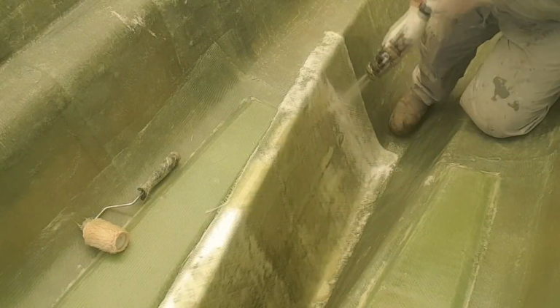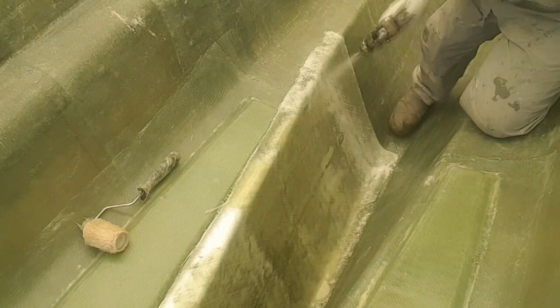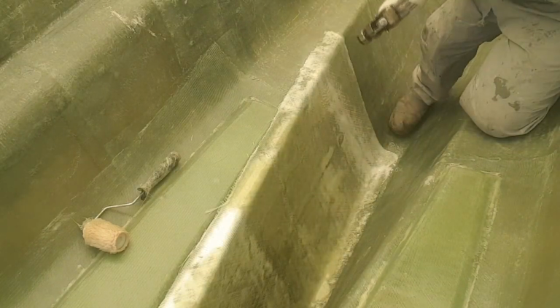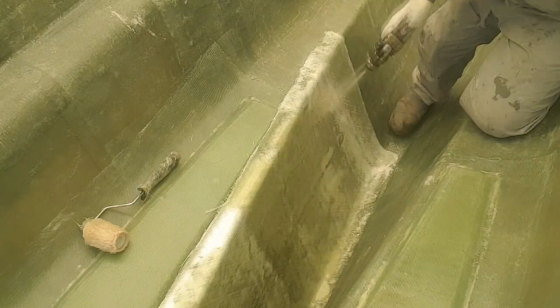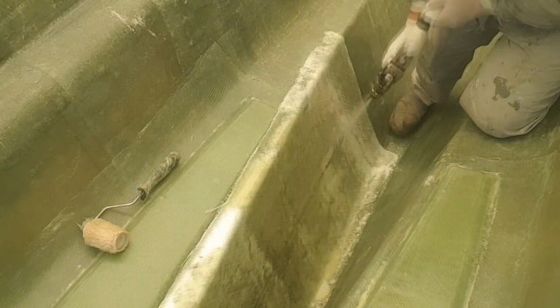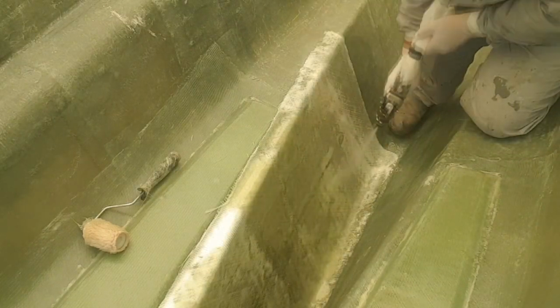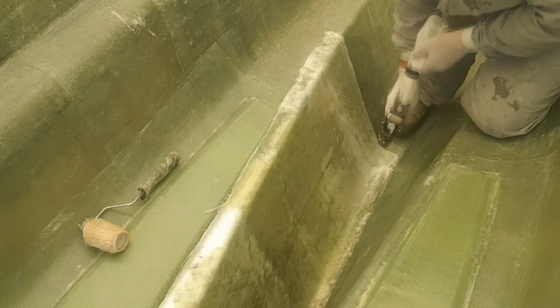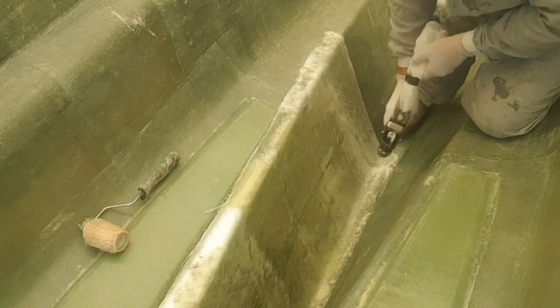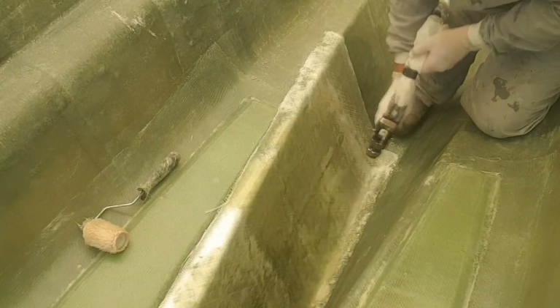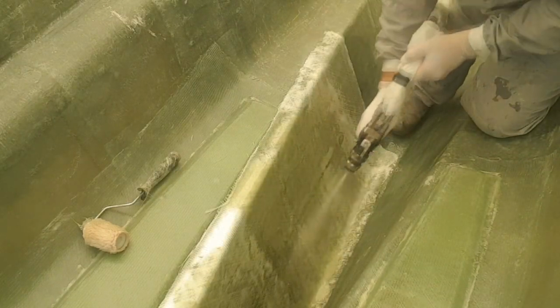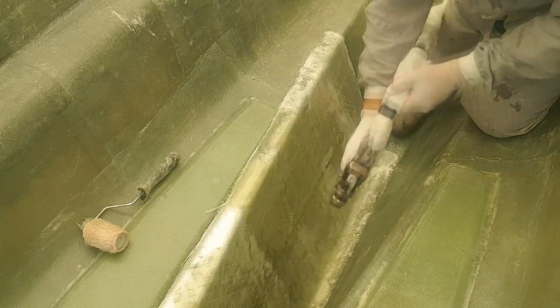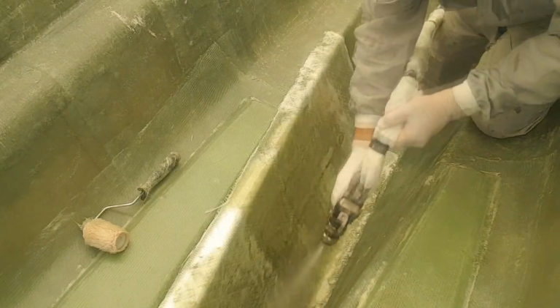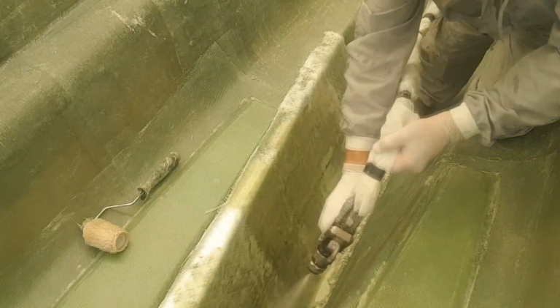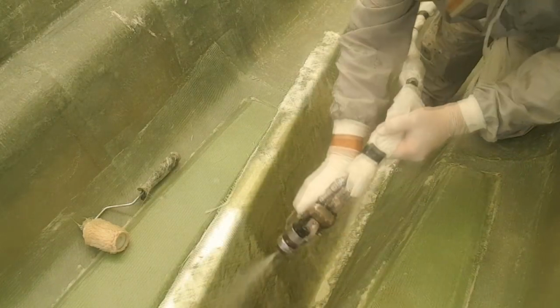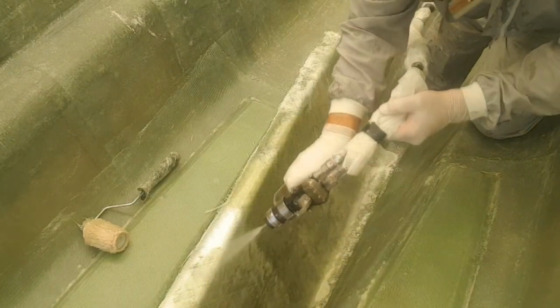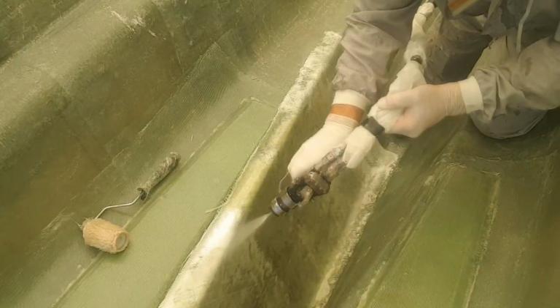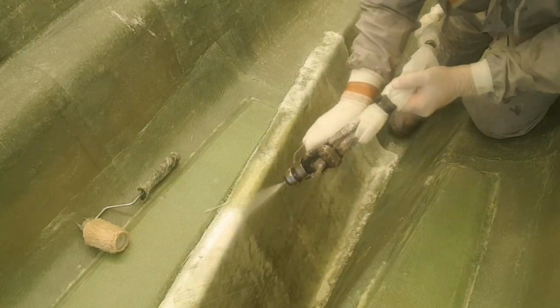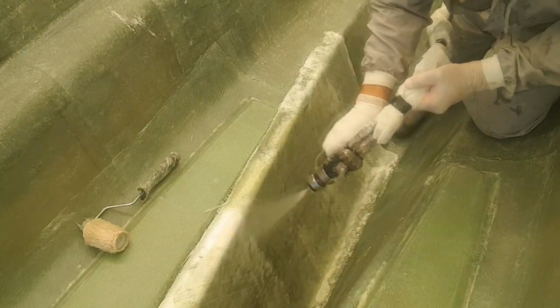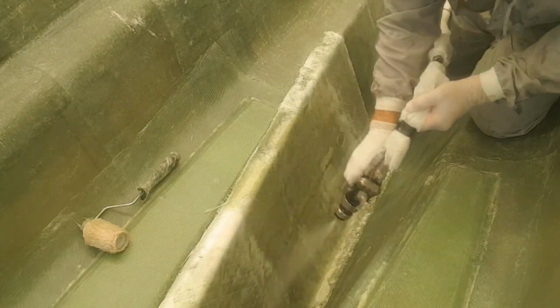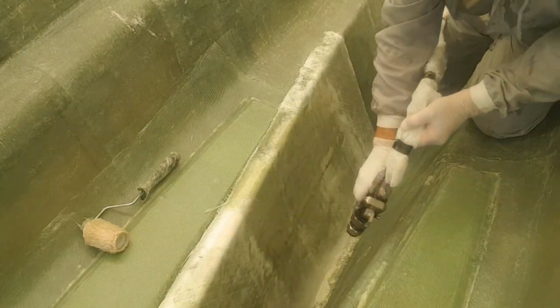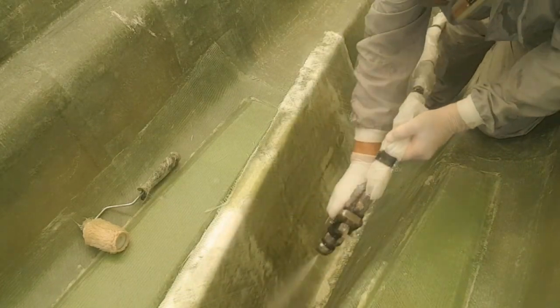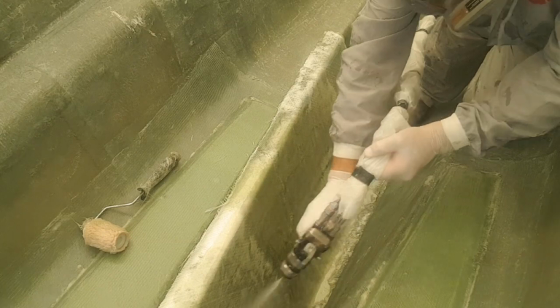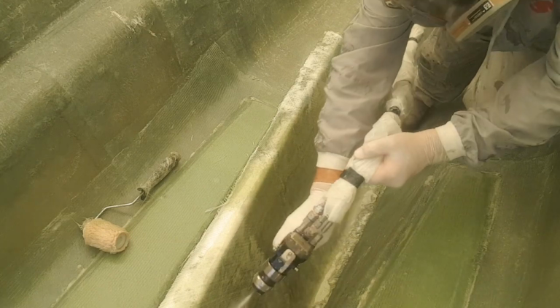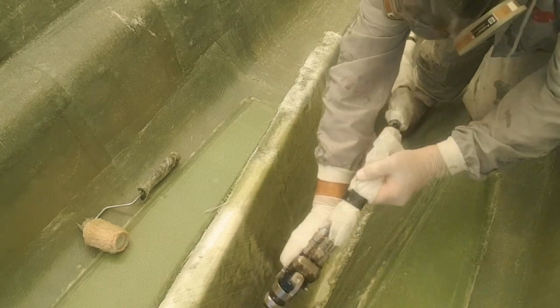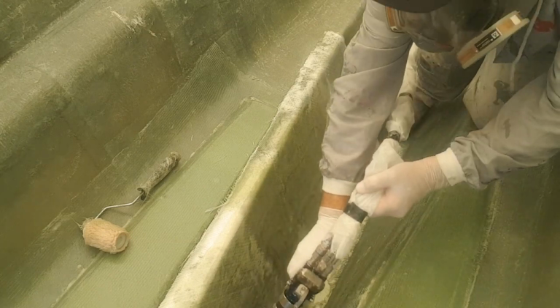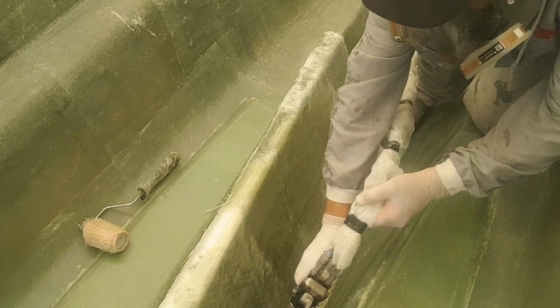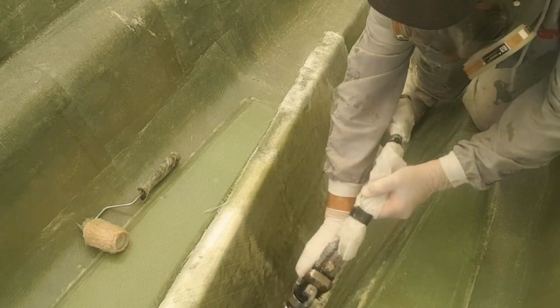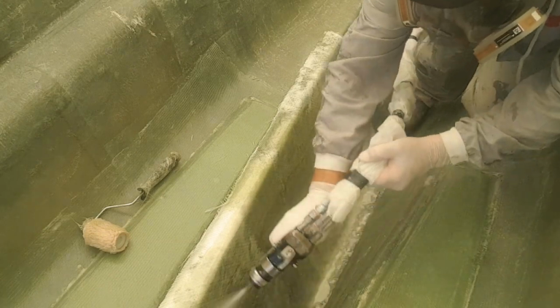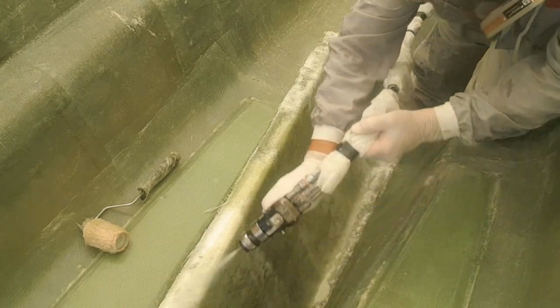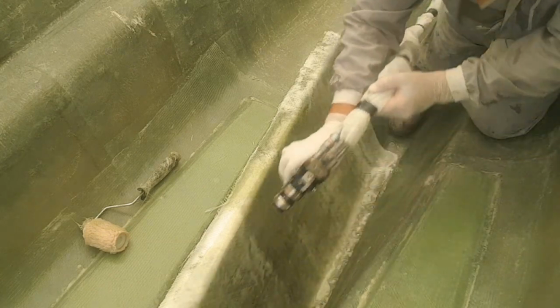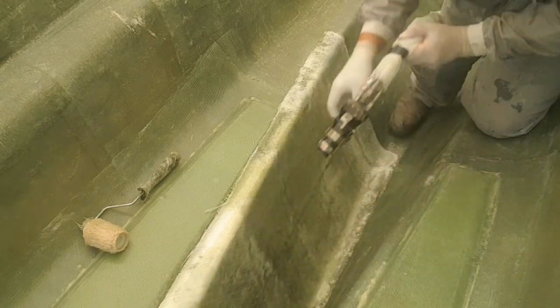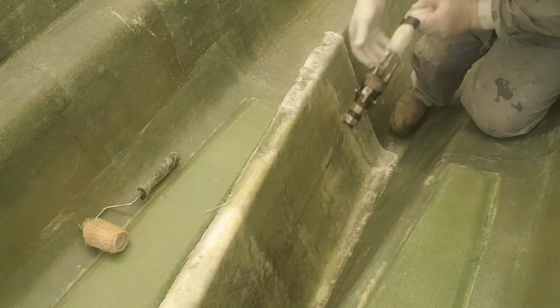So I hope you enjoyed that bit, and hopefully I won't have to burden you with any more of this wet laminating.